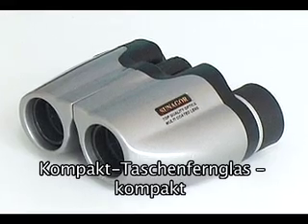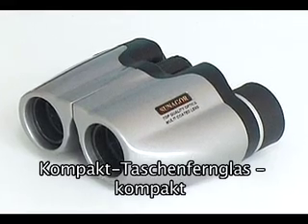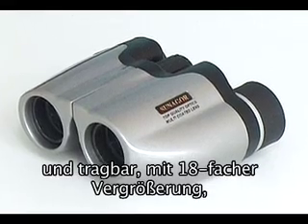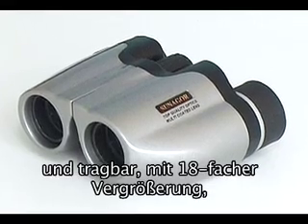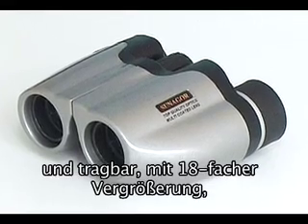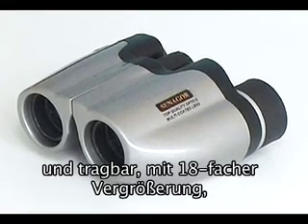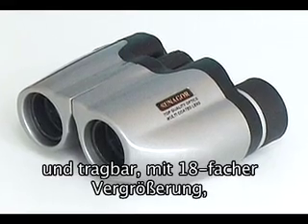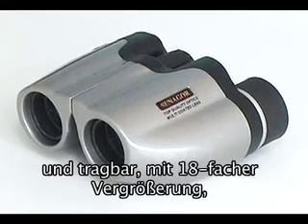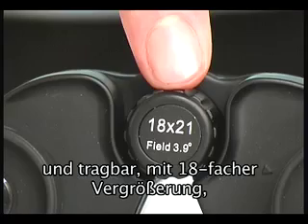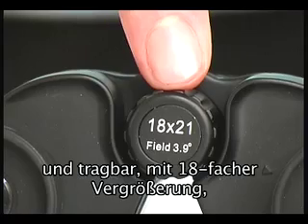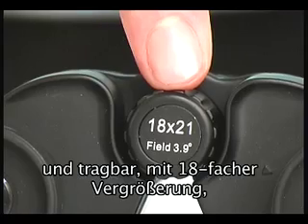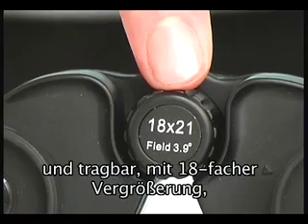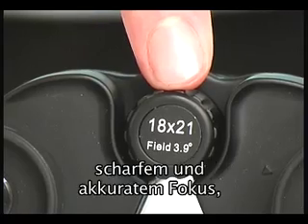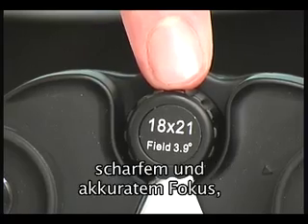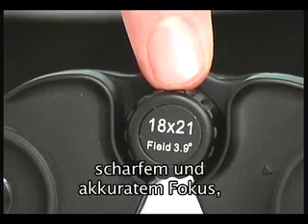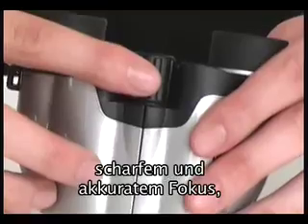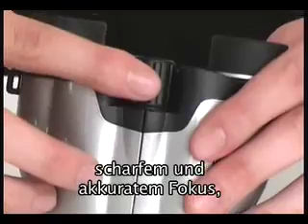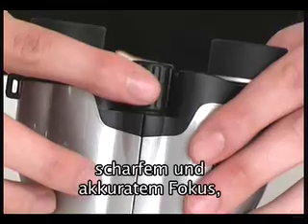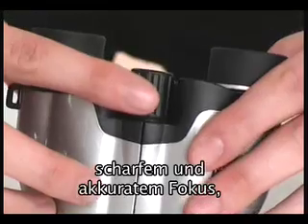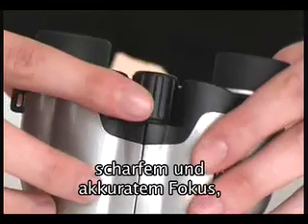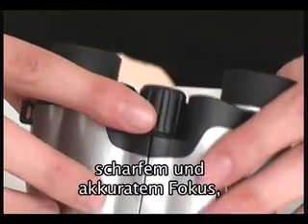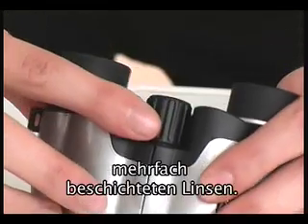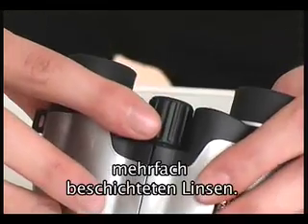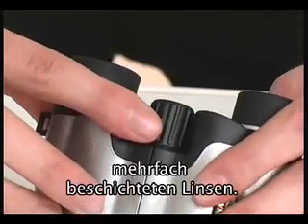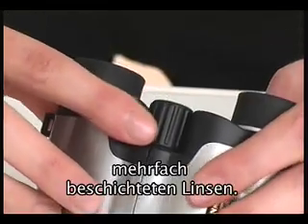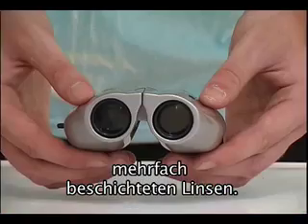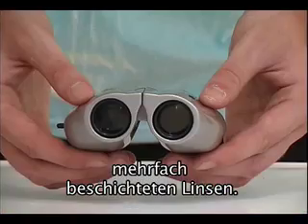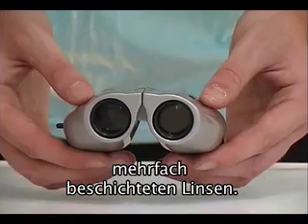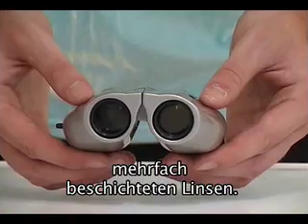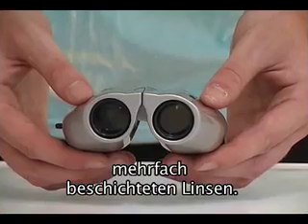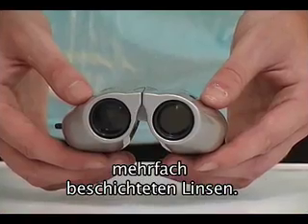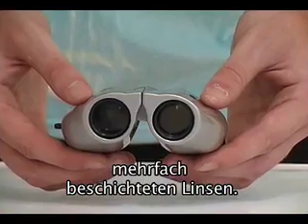The 18x21 compact binoculars: compact and portable, 18x magnification, clear and accurate focus, multi-coated lenses.